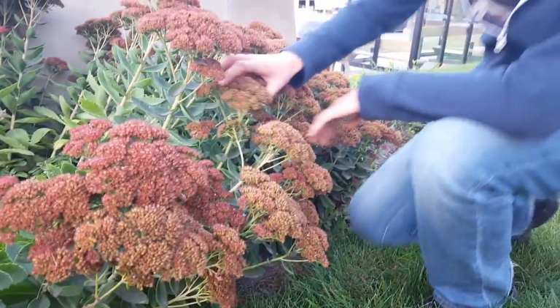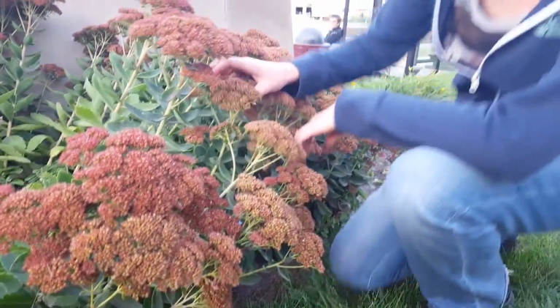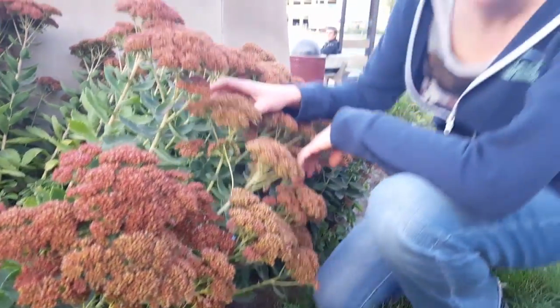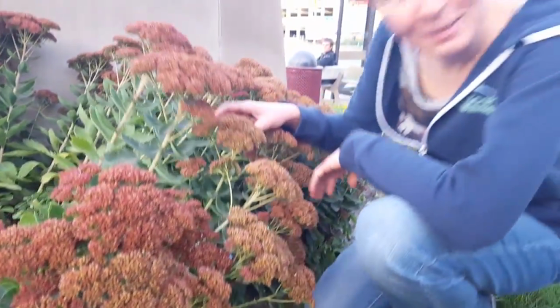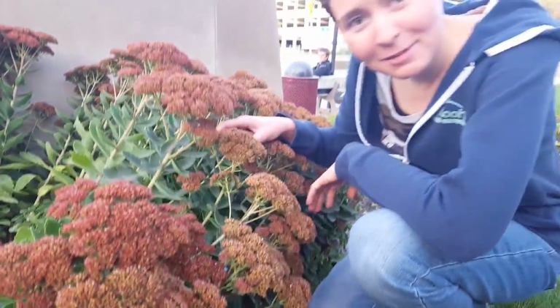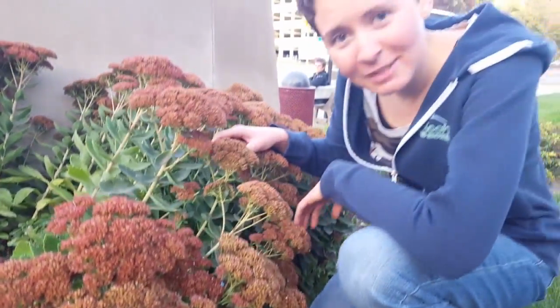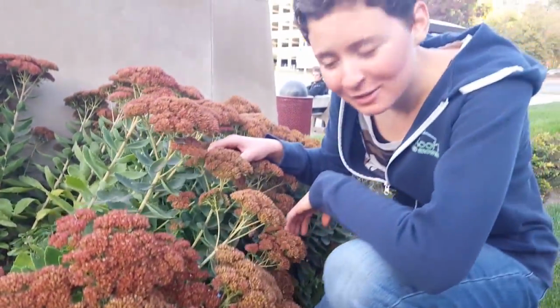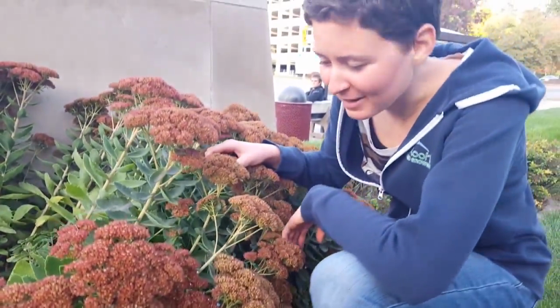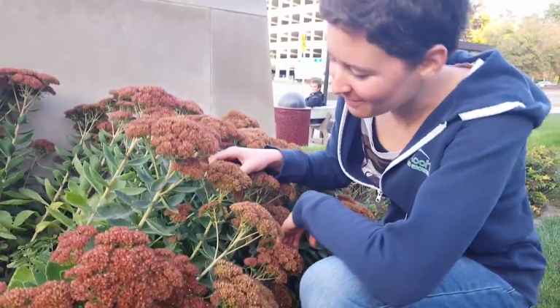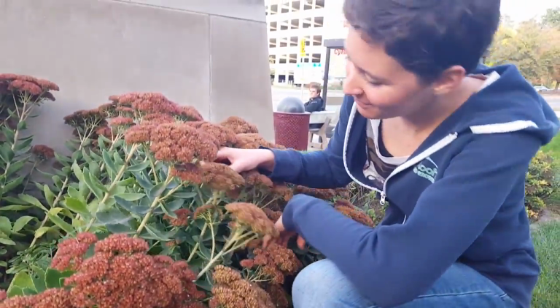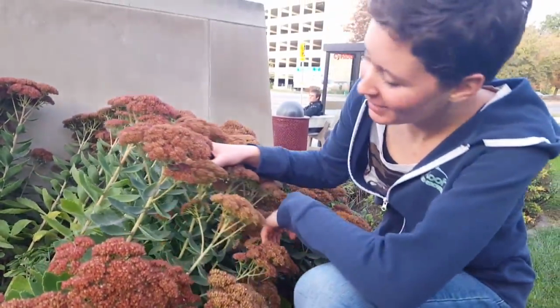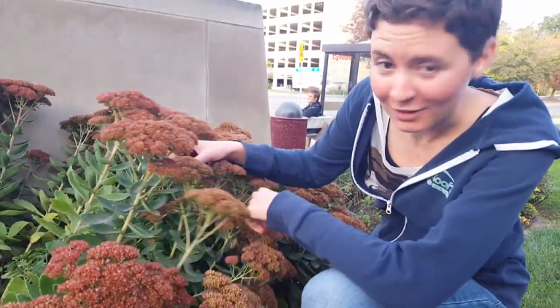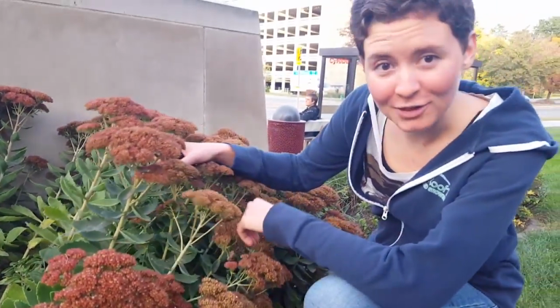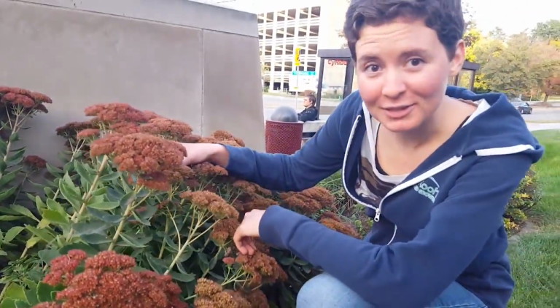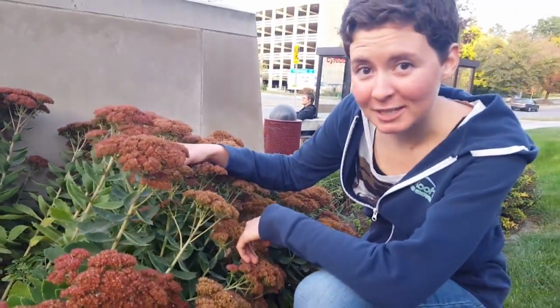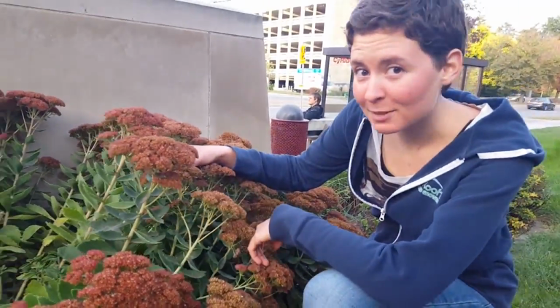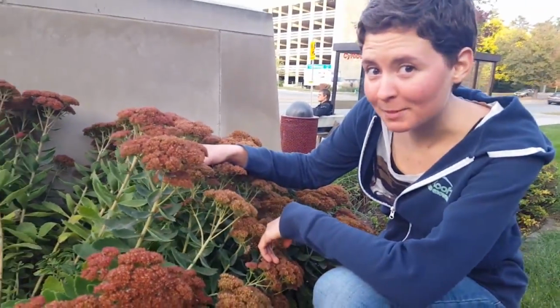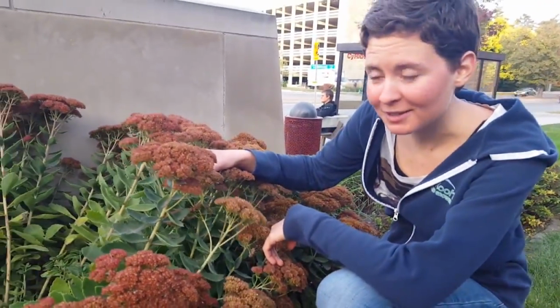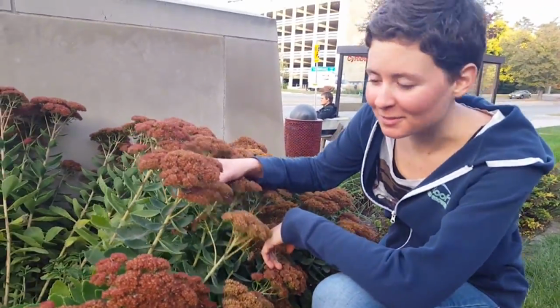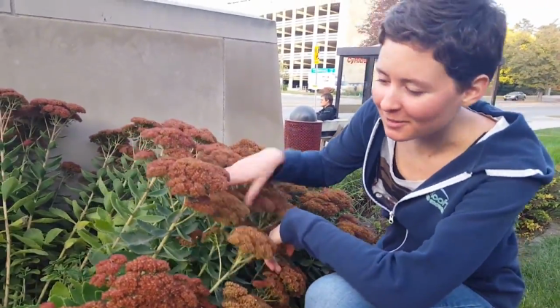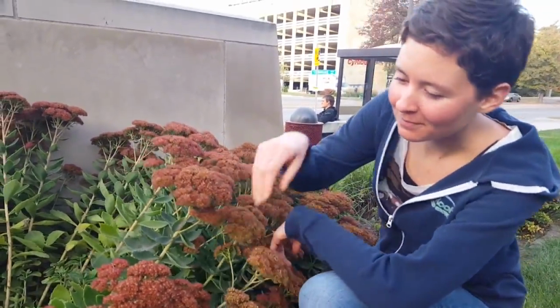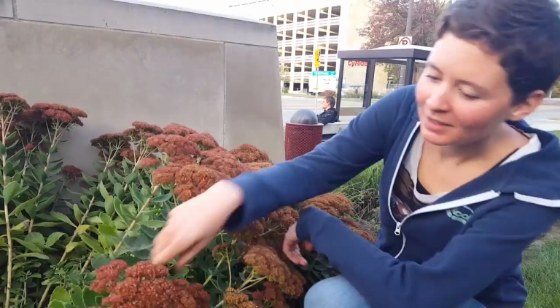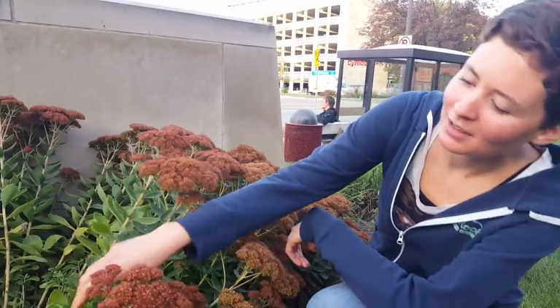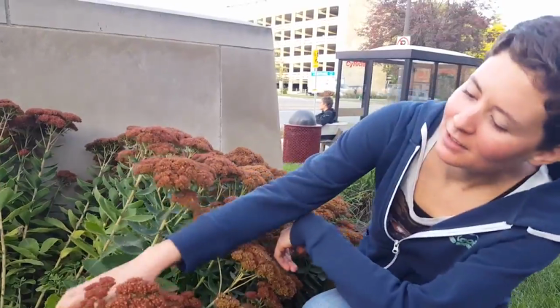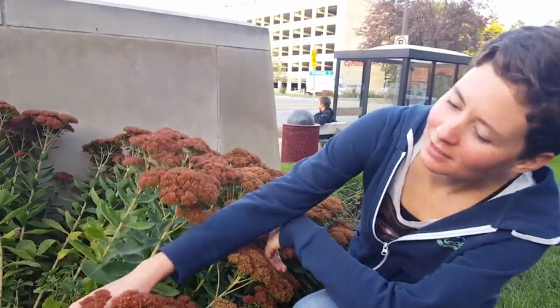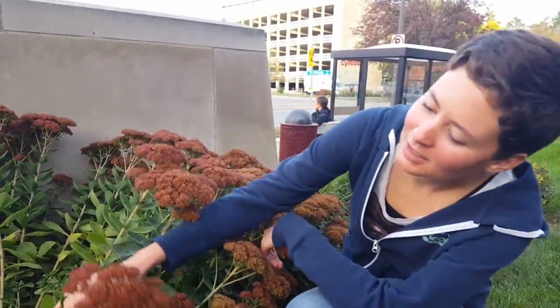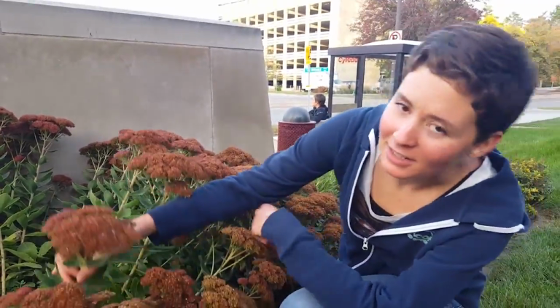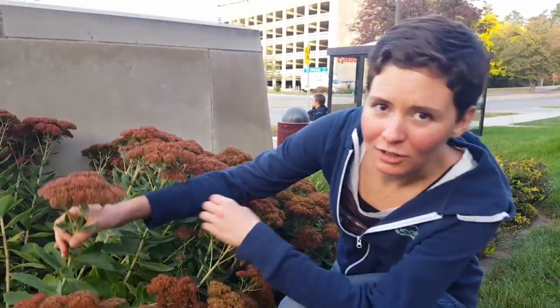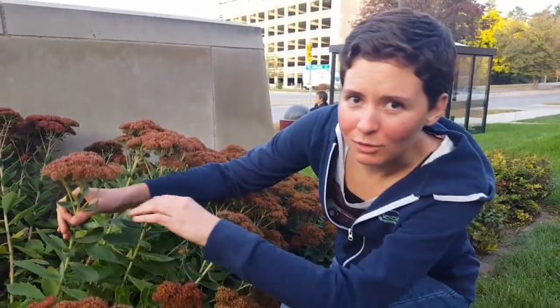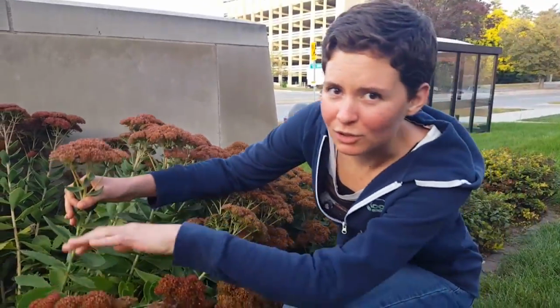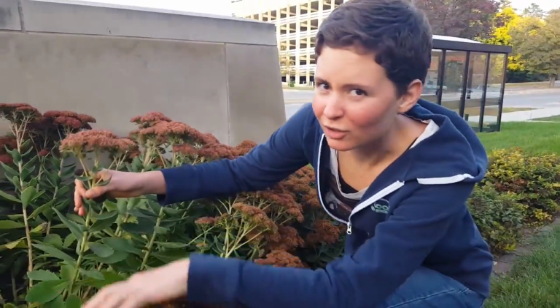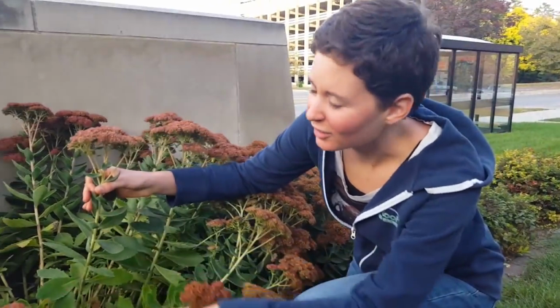Looks like you beat me to it! Here's our sedum spectabile. Let's take a closer look.